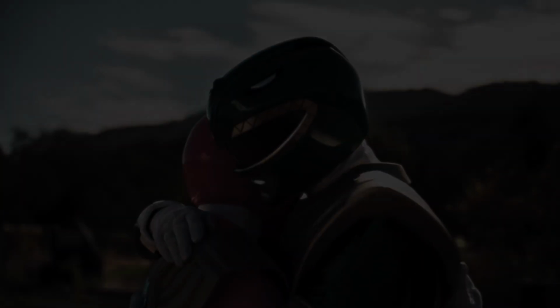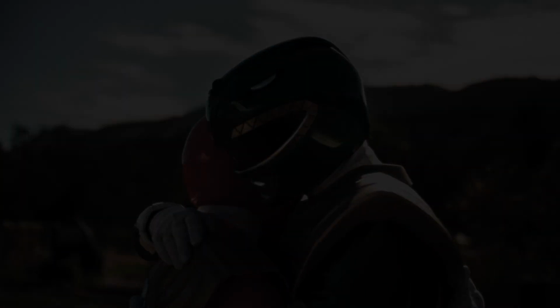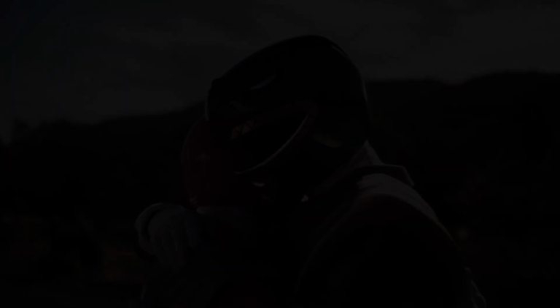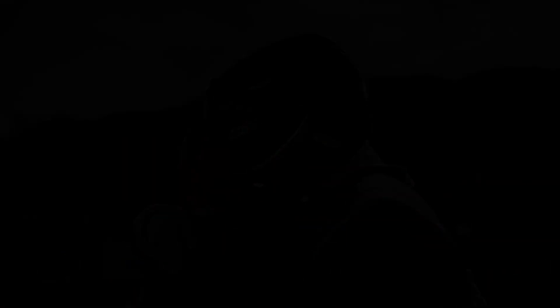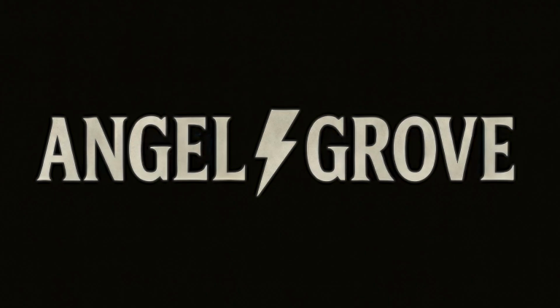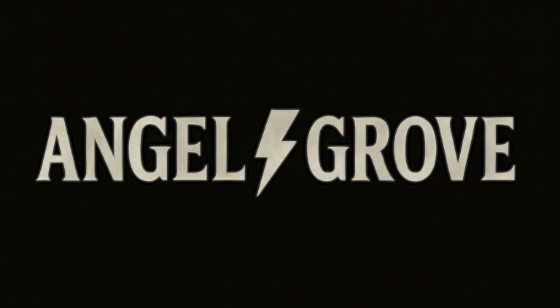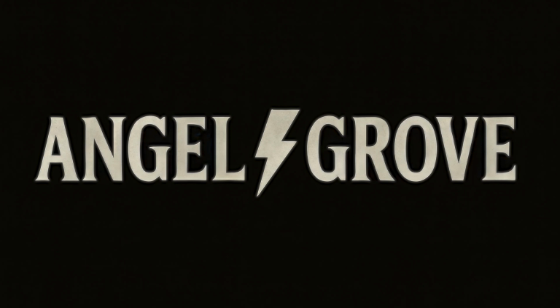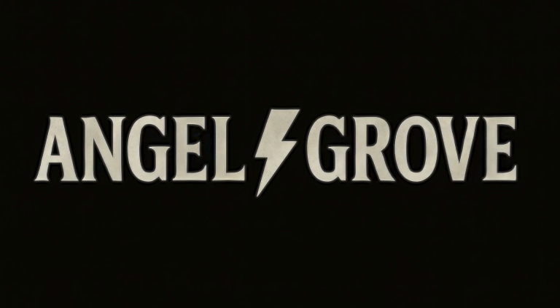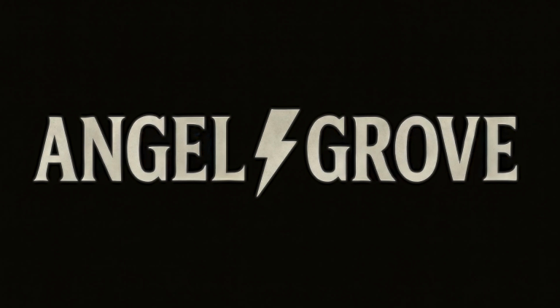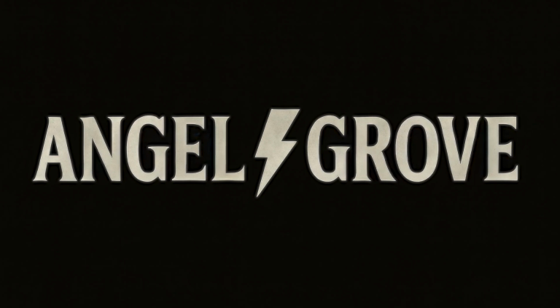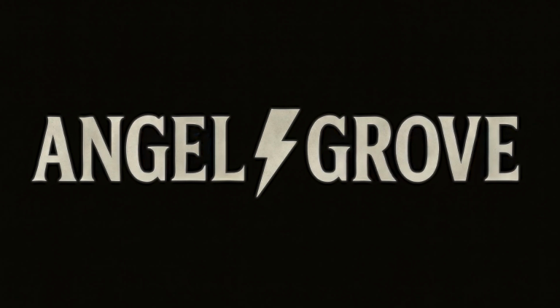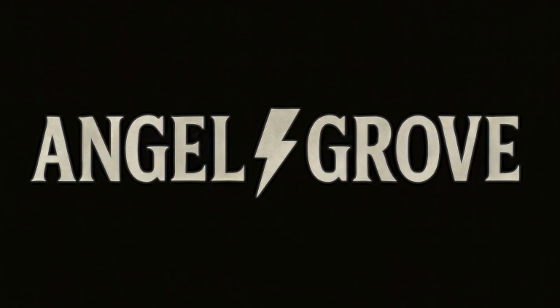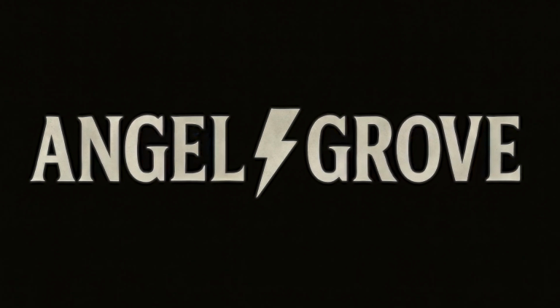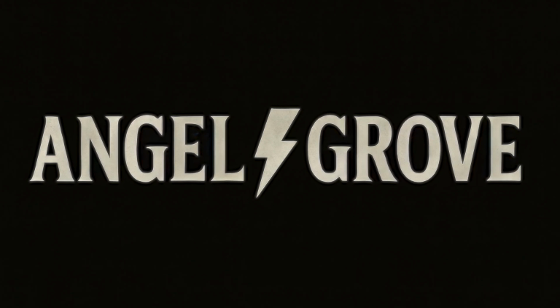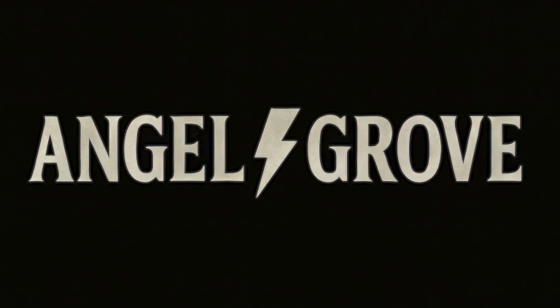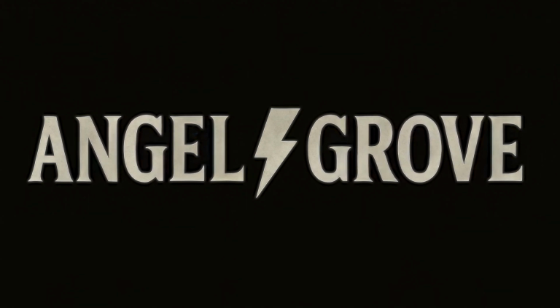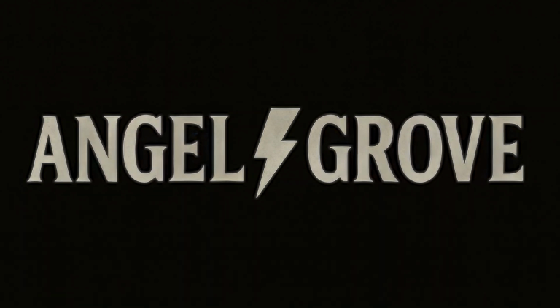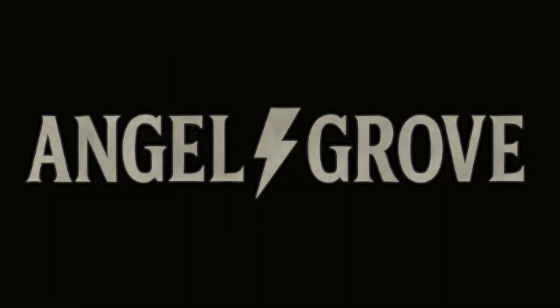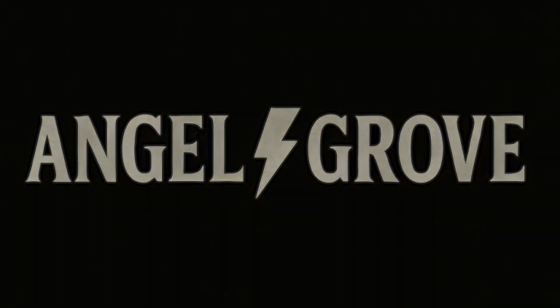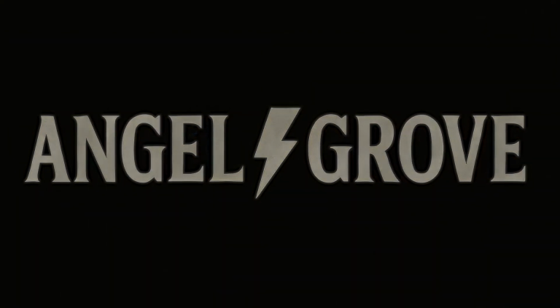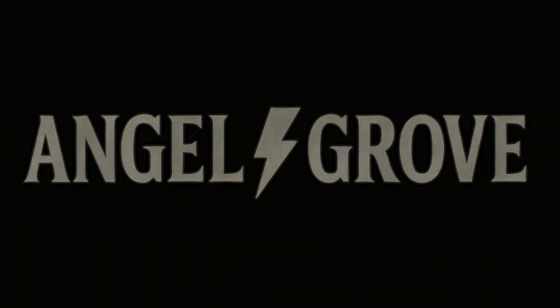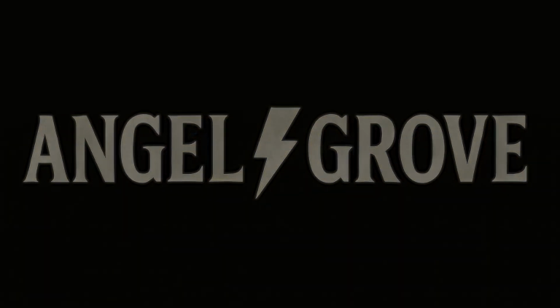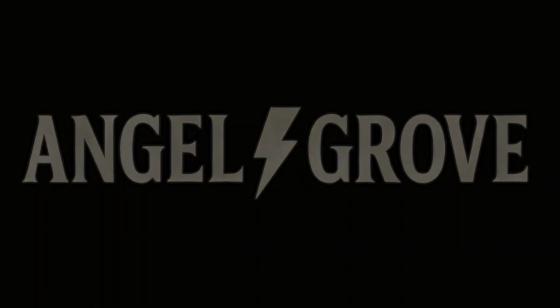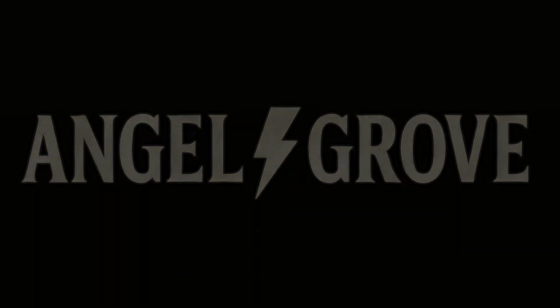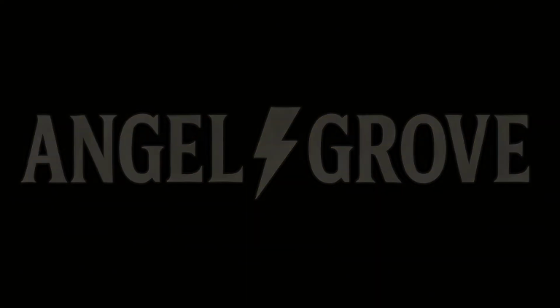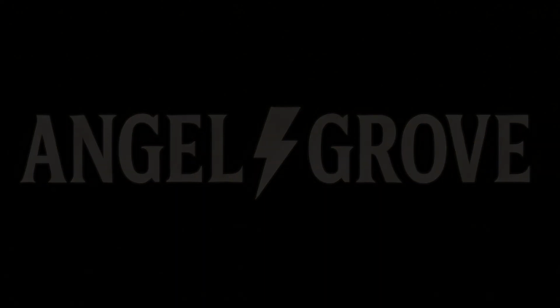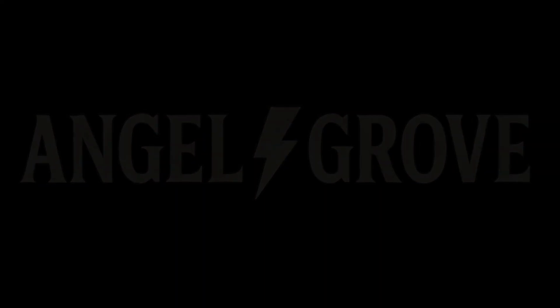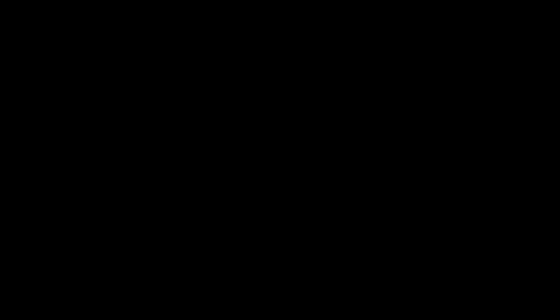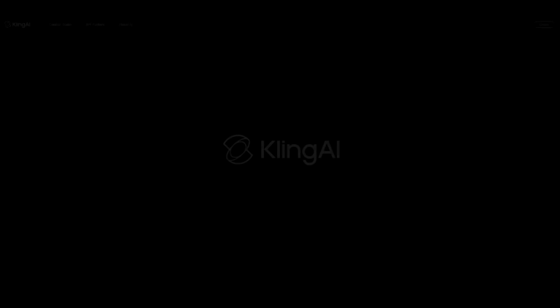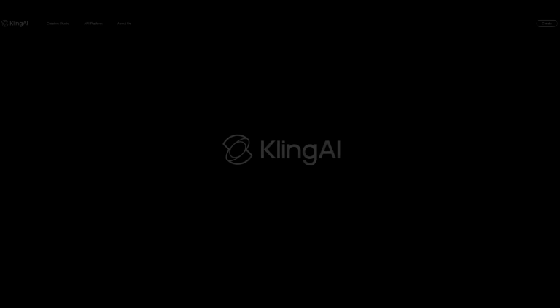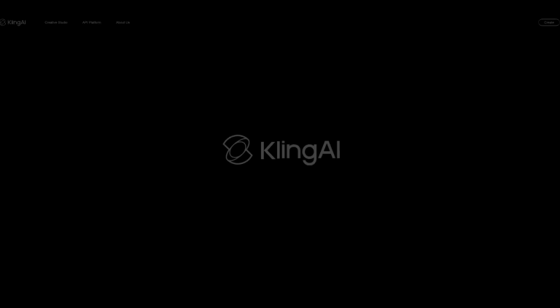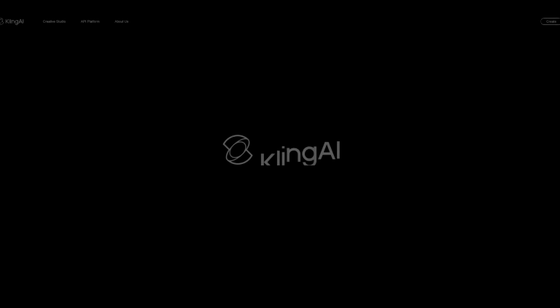This was a fan-made film for Mighty Morphin Power Rangers Angel Grove, a gritty reboot made with Kling 2.0.